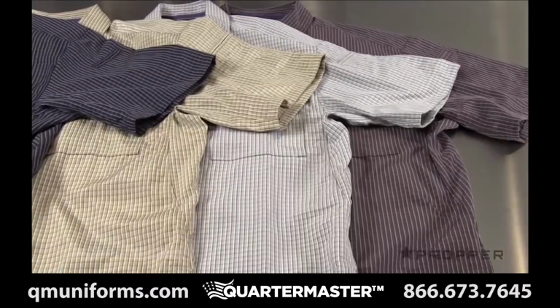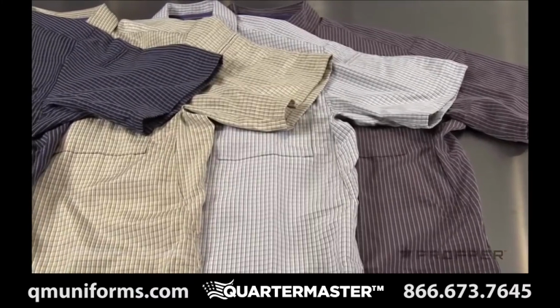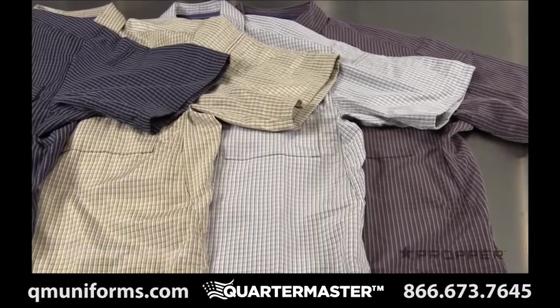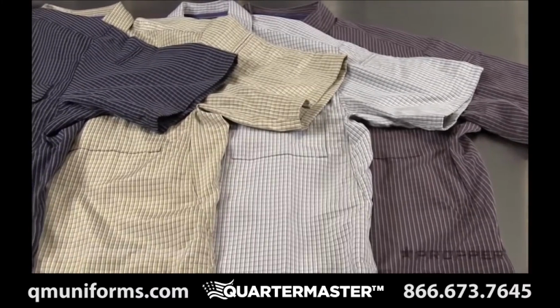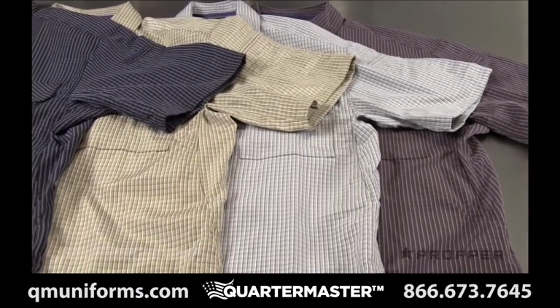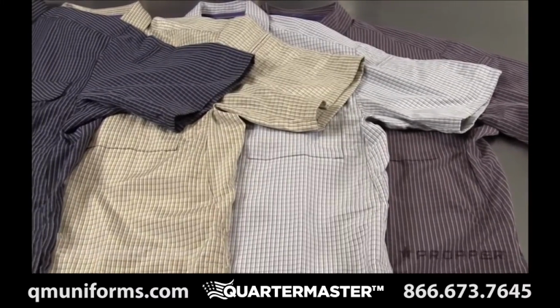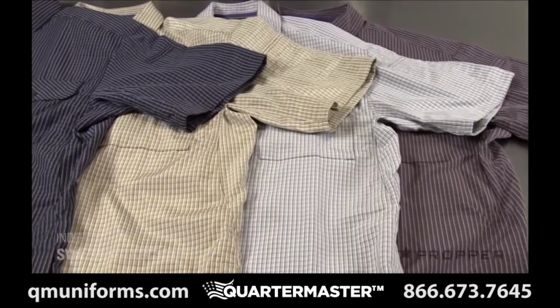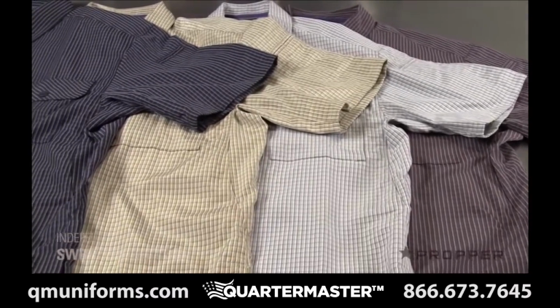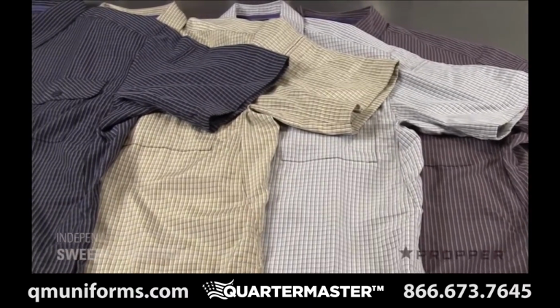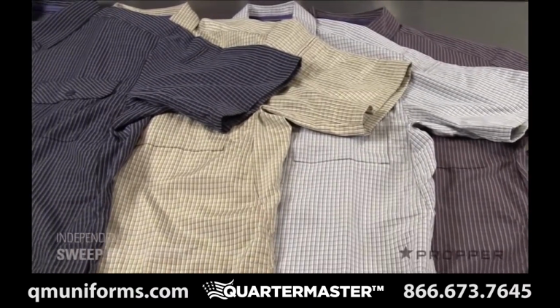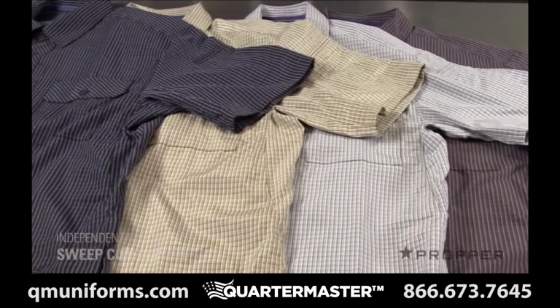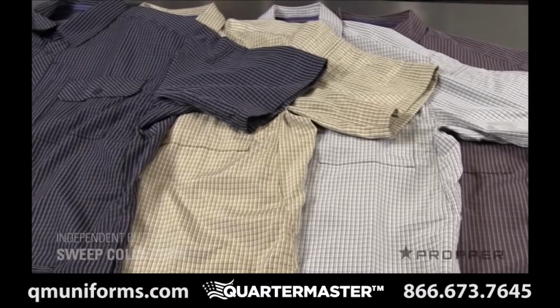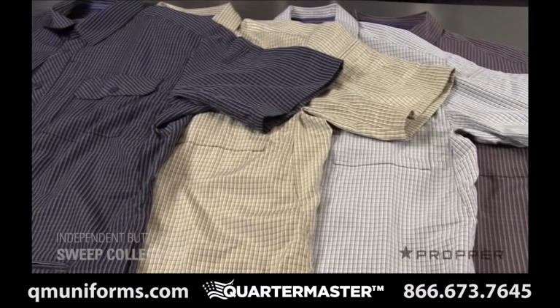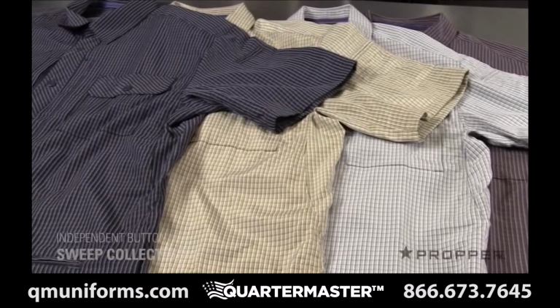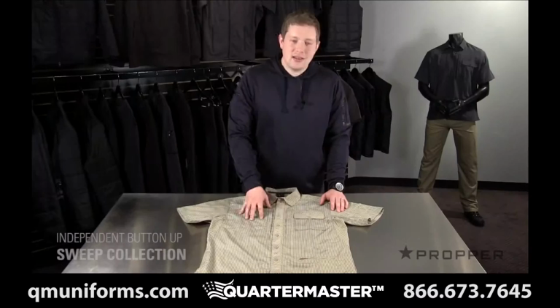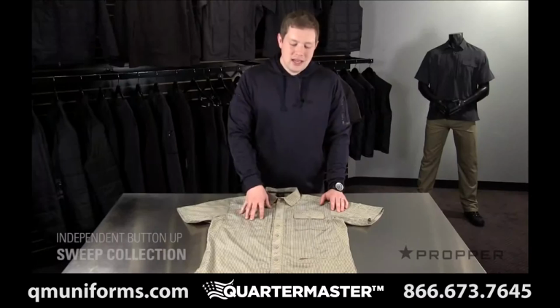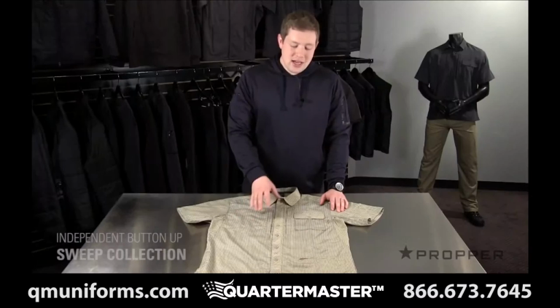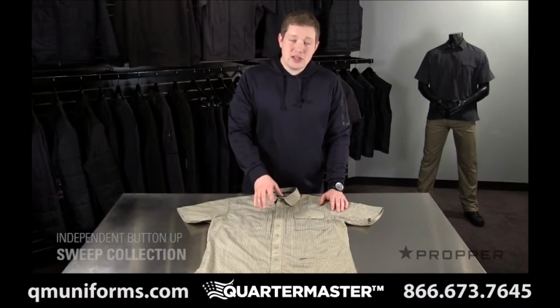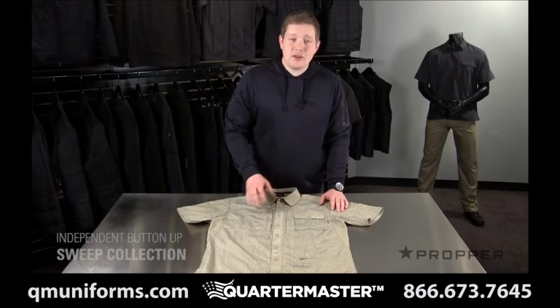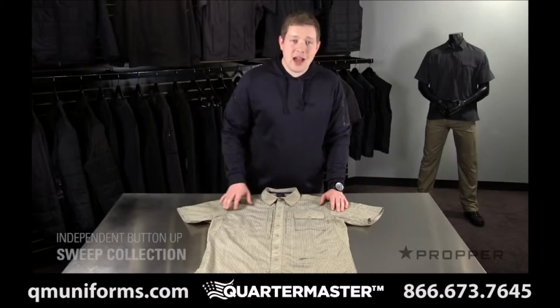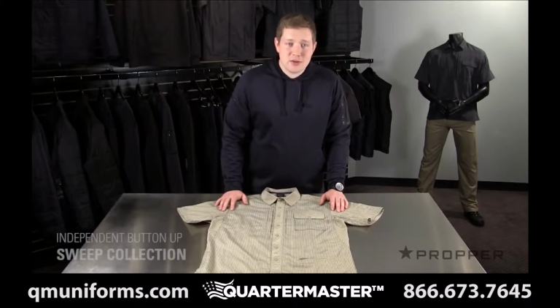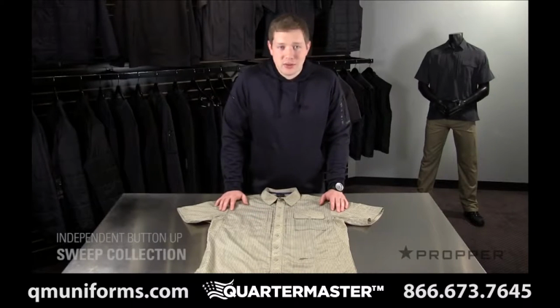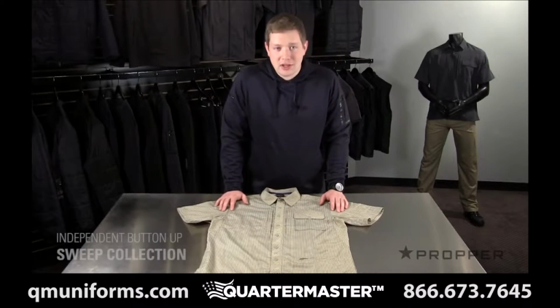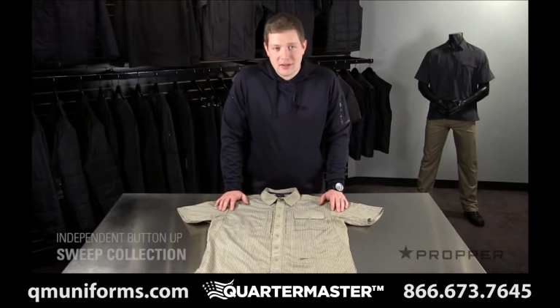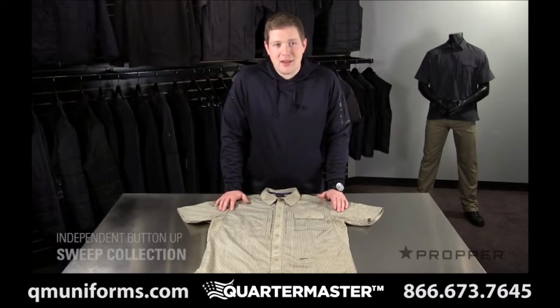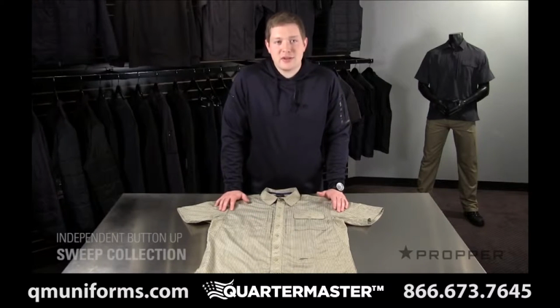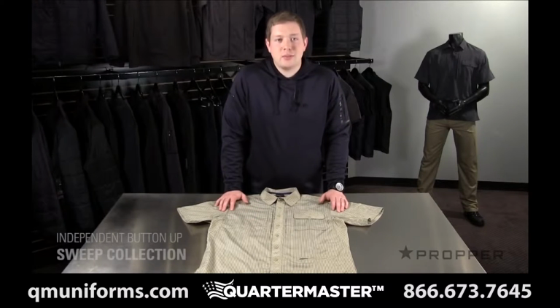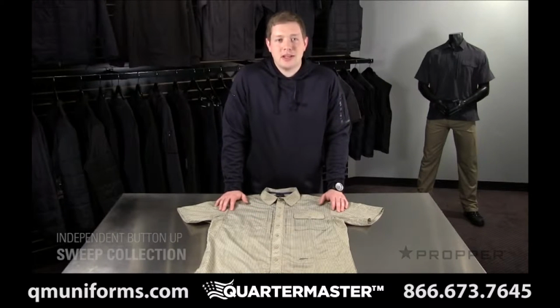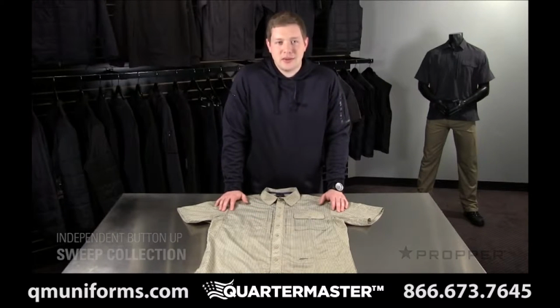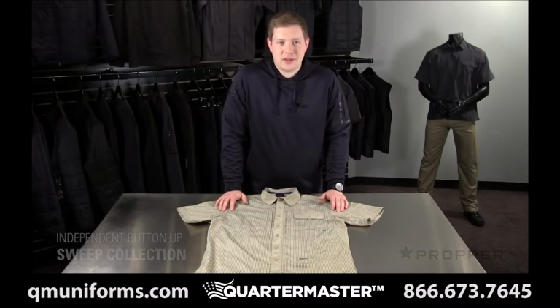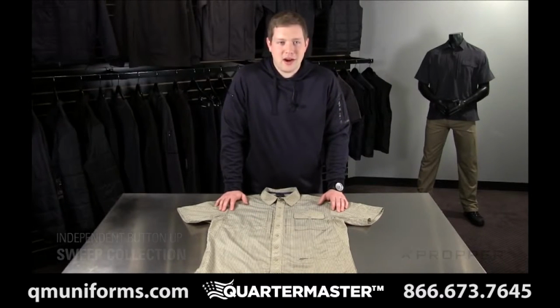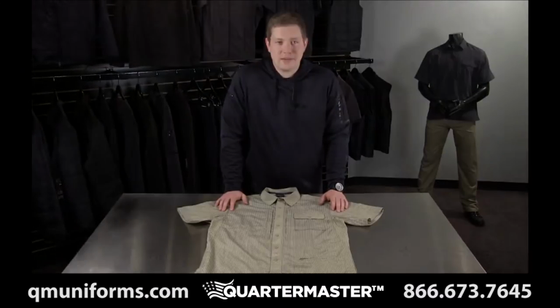Charcoal, gray, khaki, and navy. Each gives a casual look that allows you to blend in with the crowd.